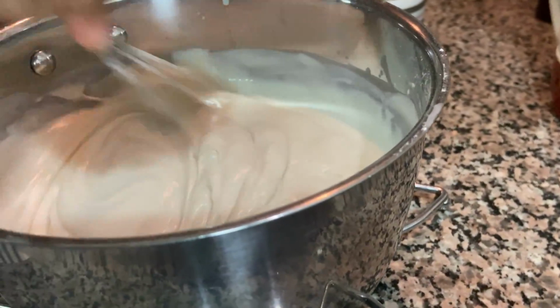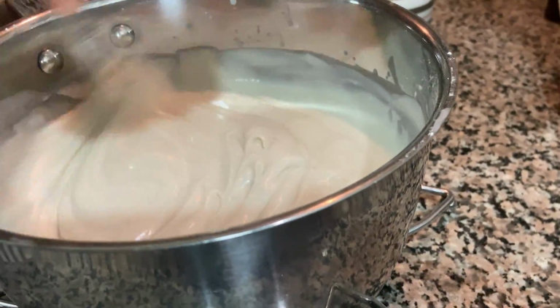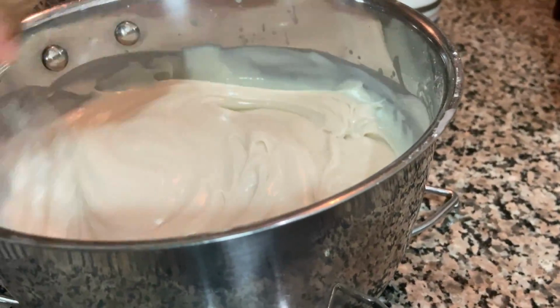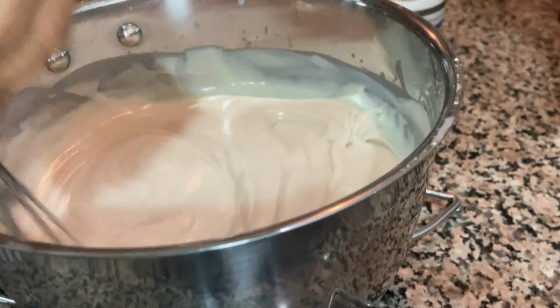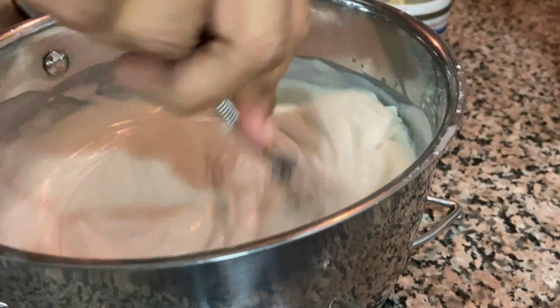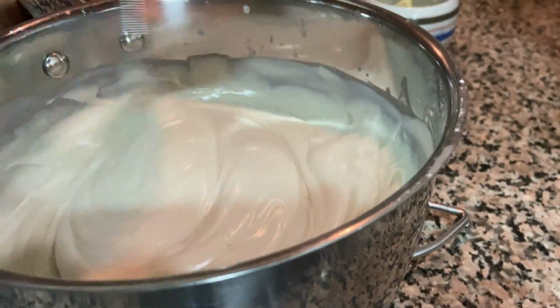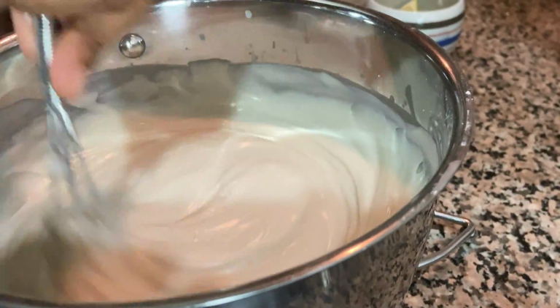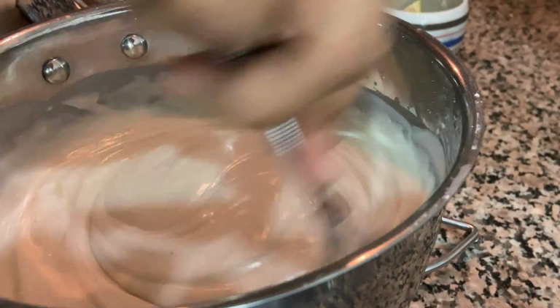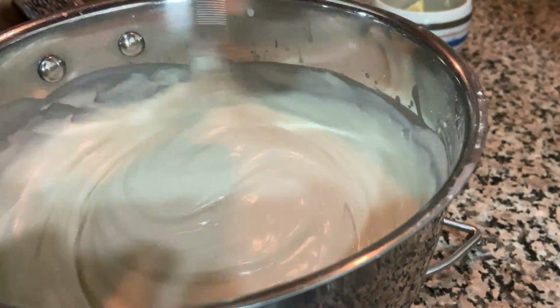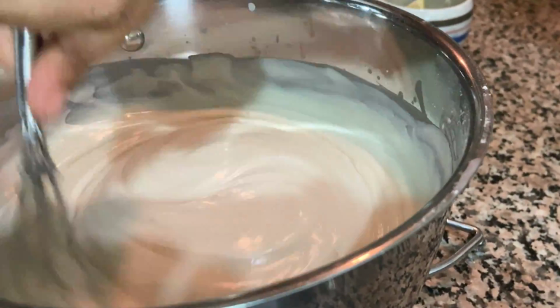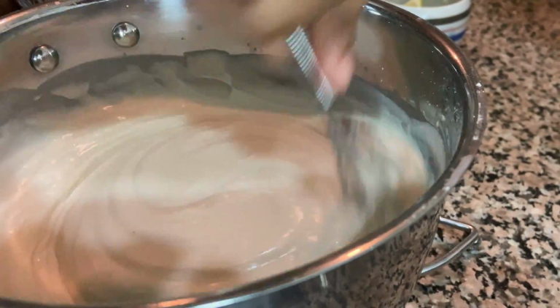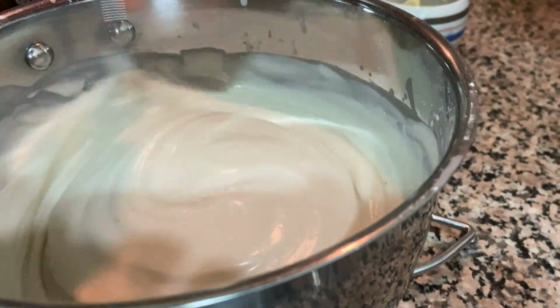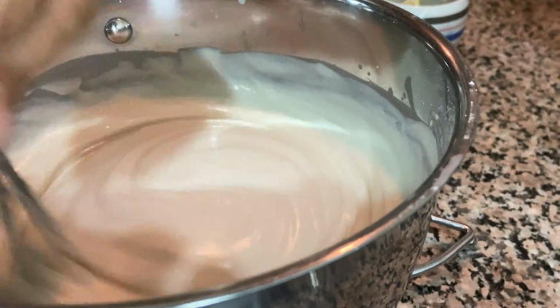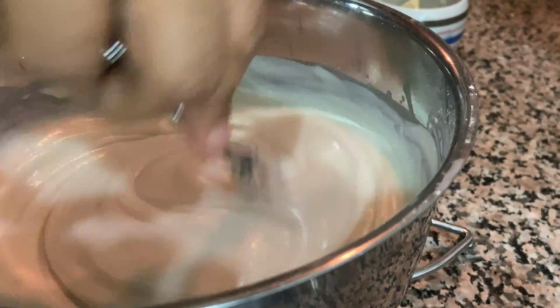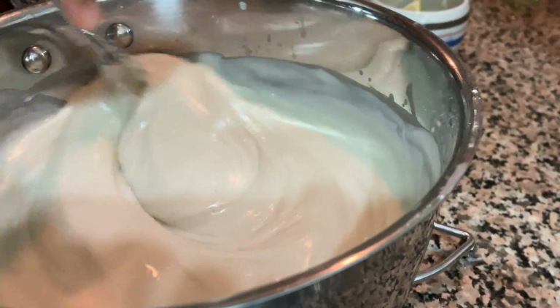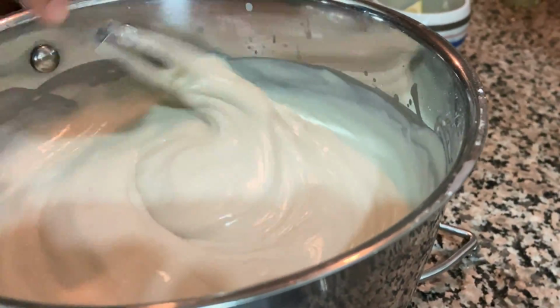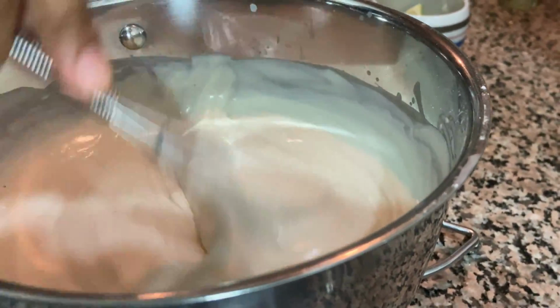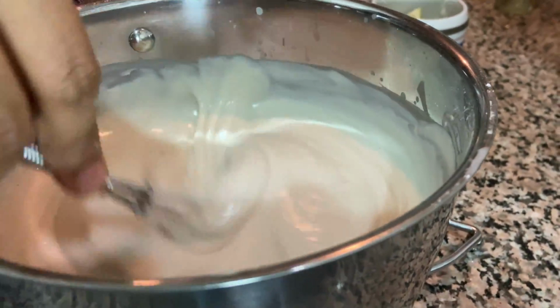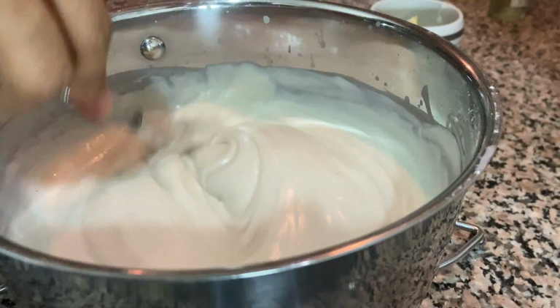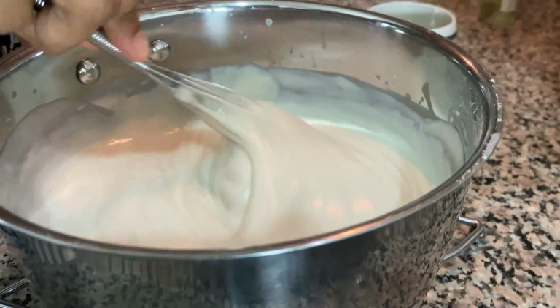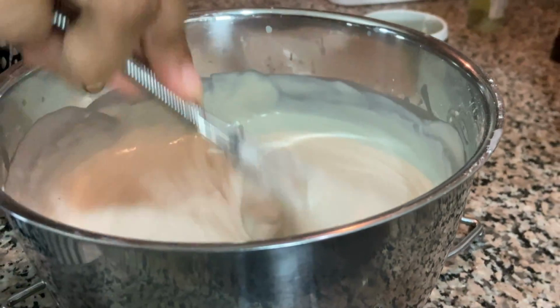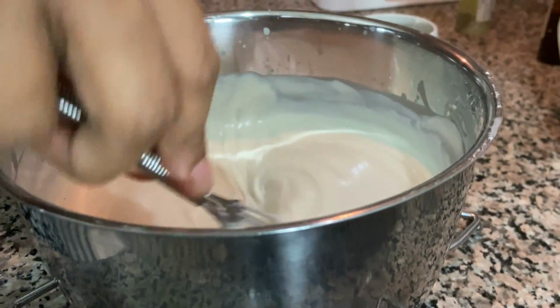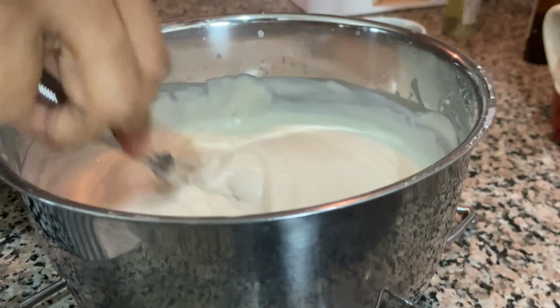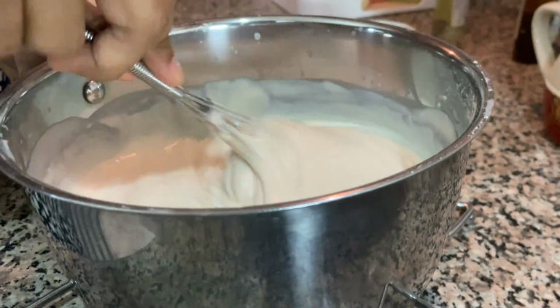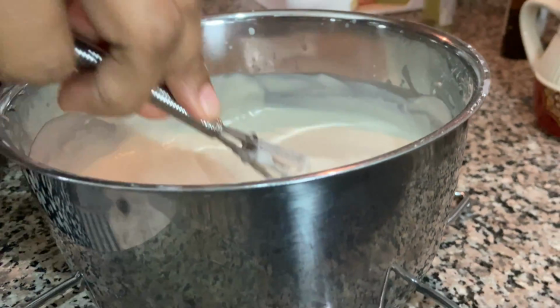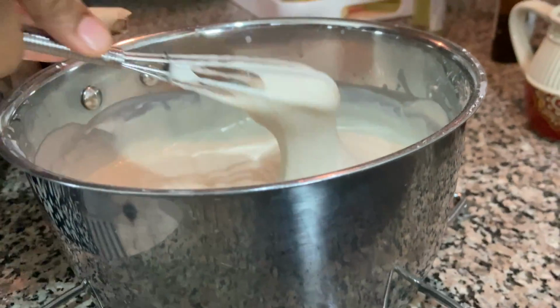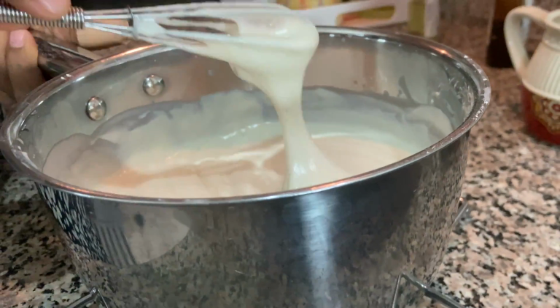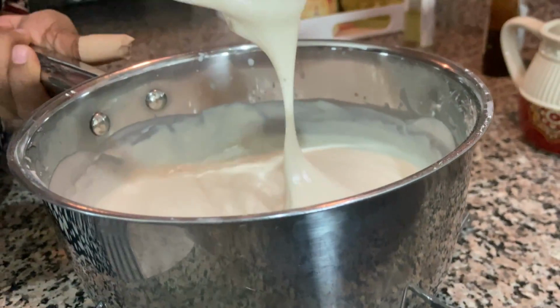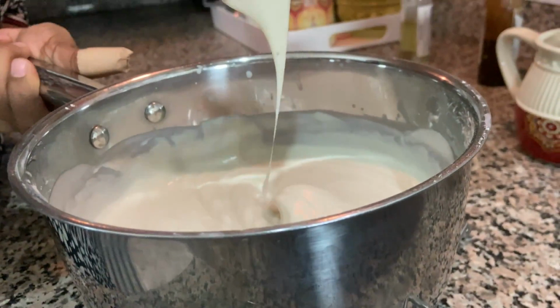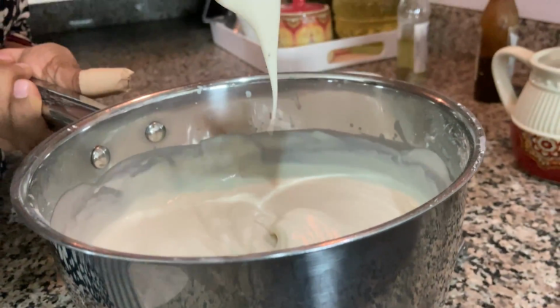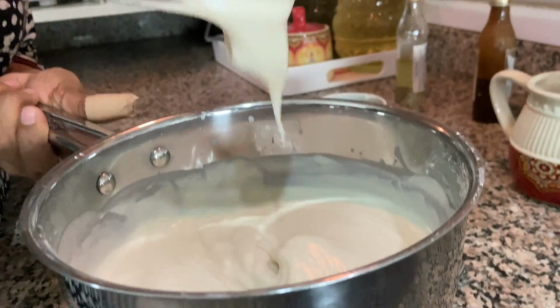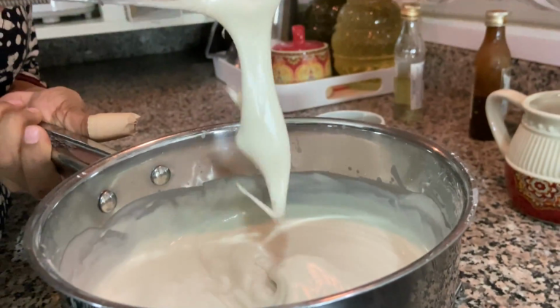After one hour, wash your hair with a mild shampoo. No need to apply conditioner.